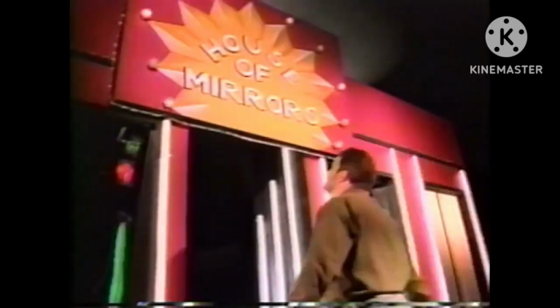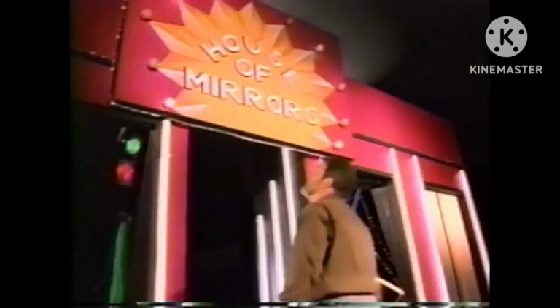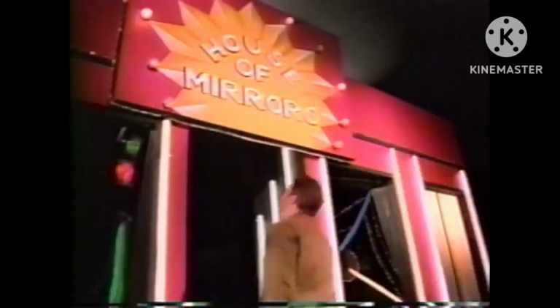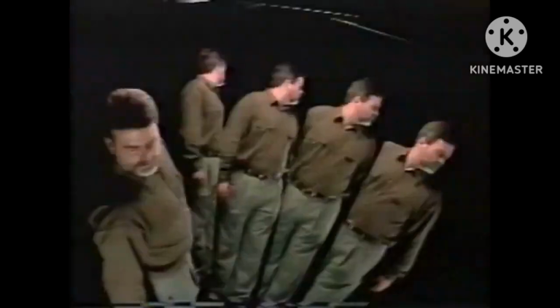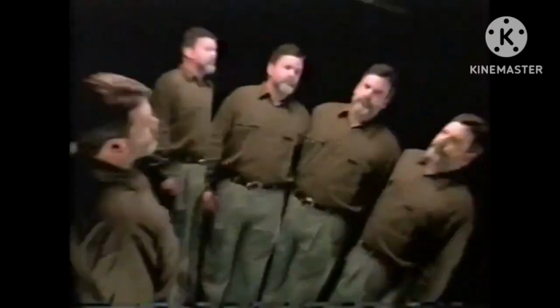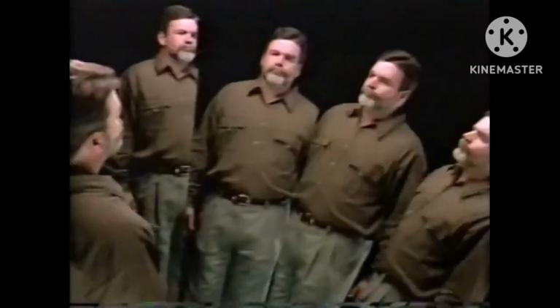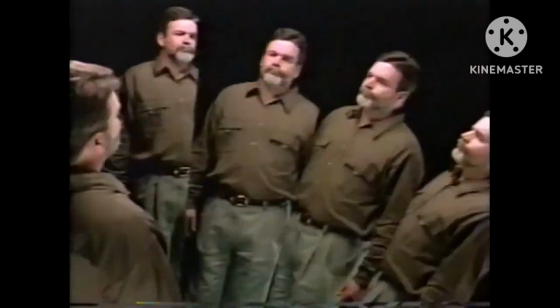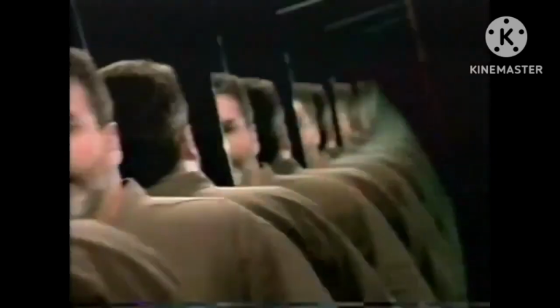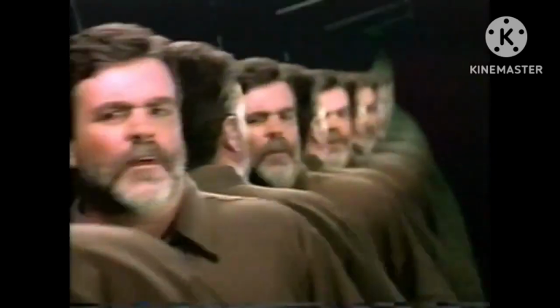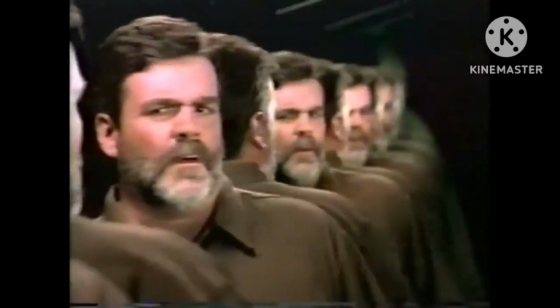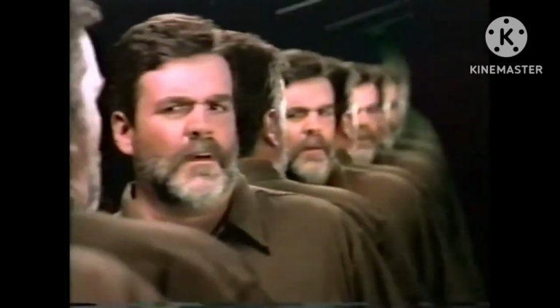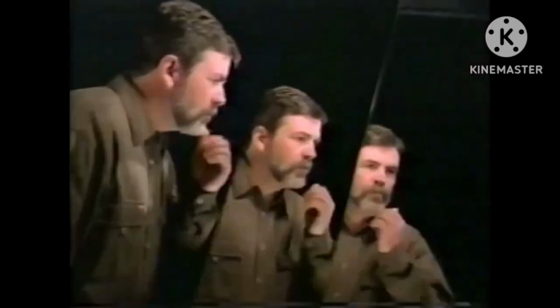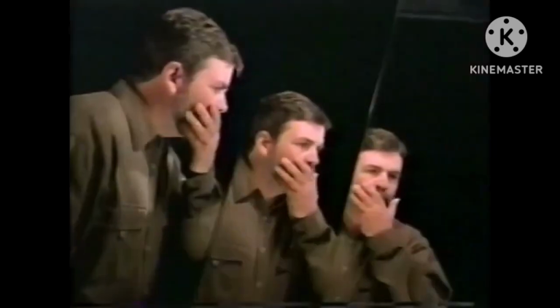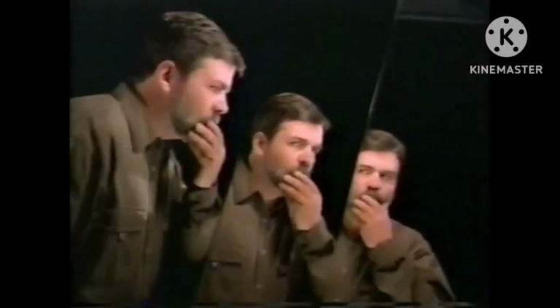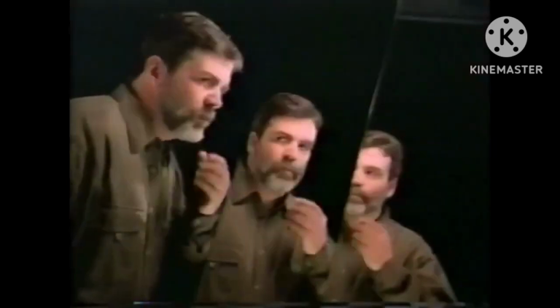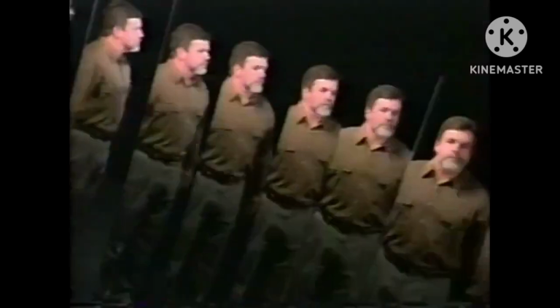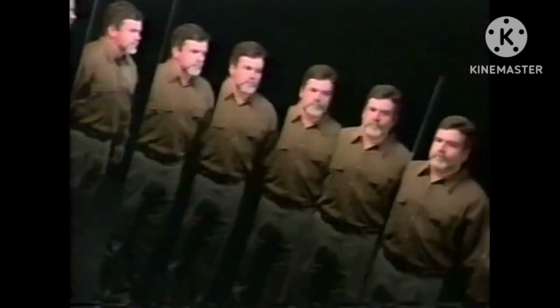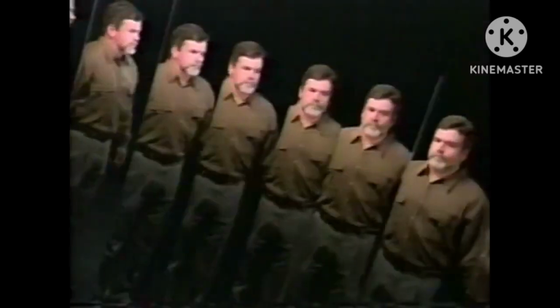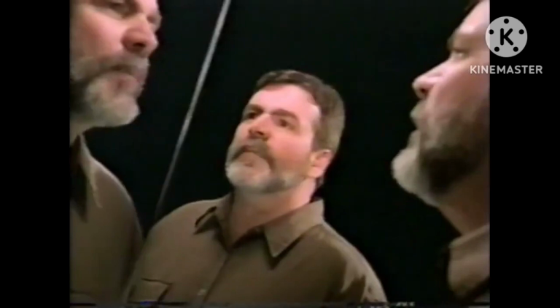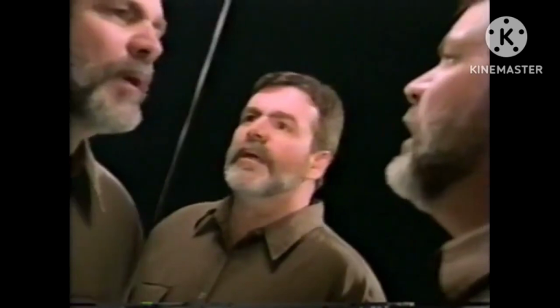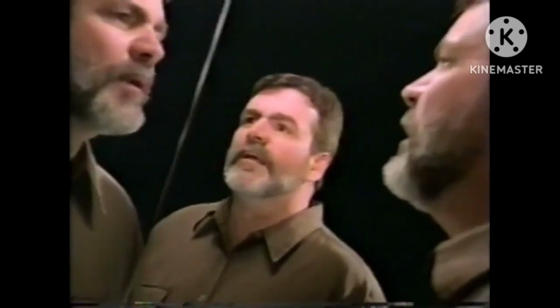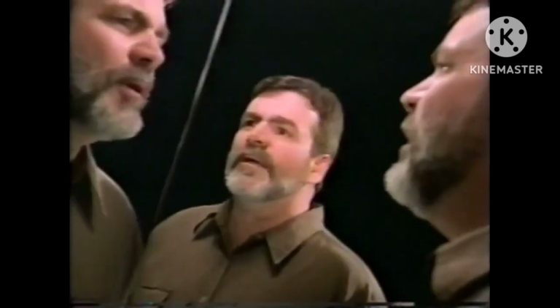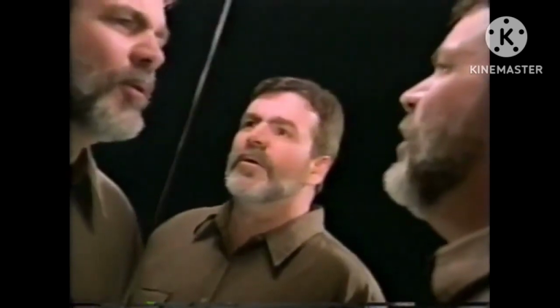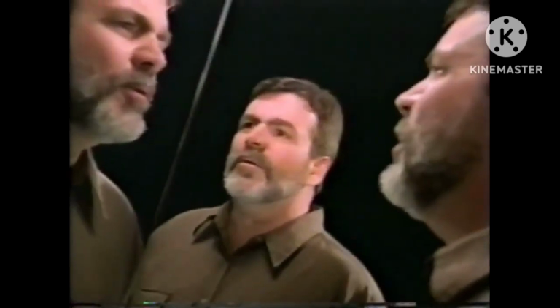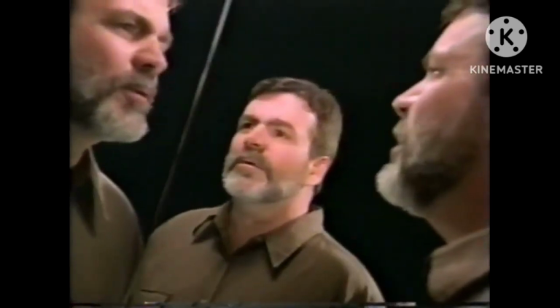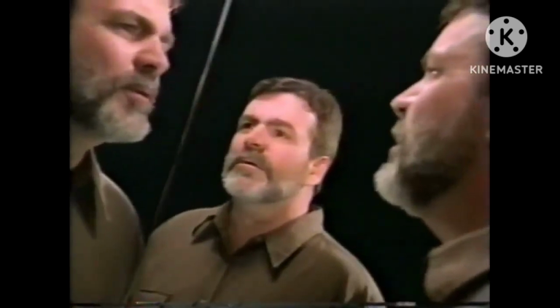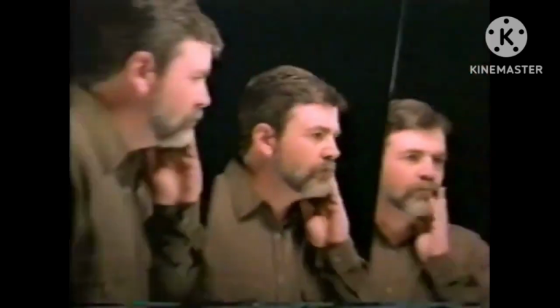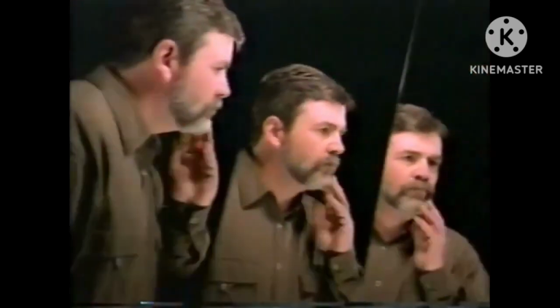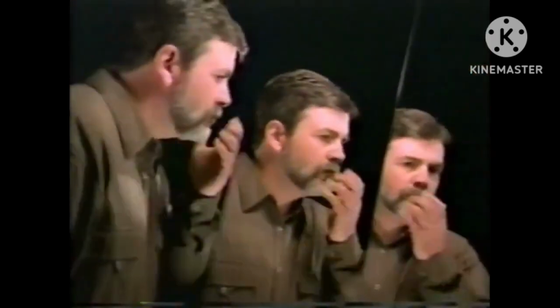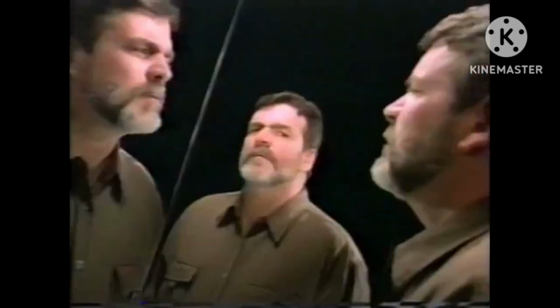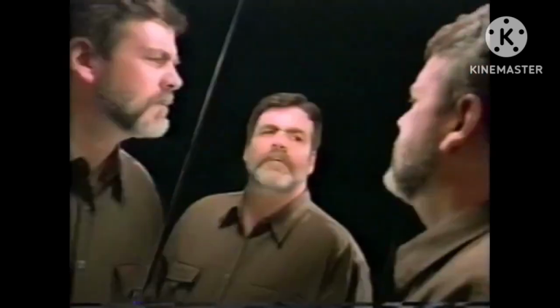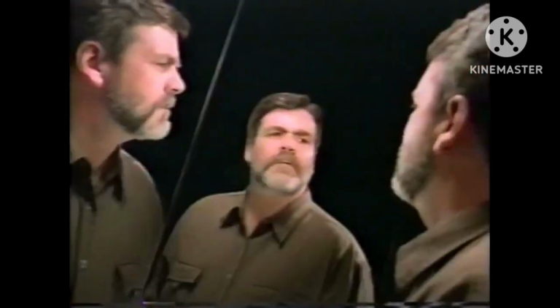How does your gray beard or mustache reflect on you? I look cold.